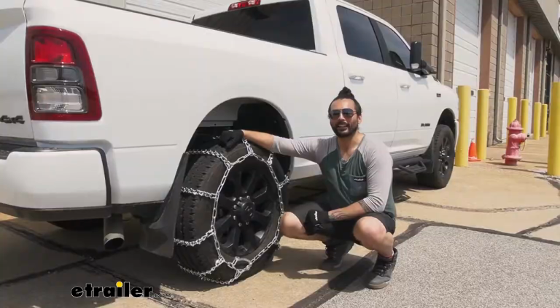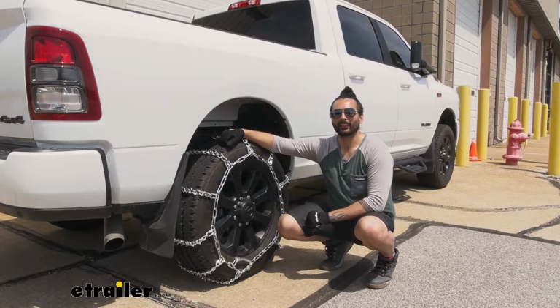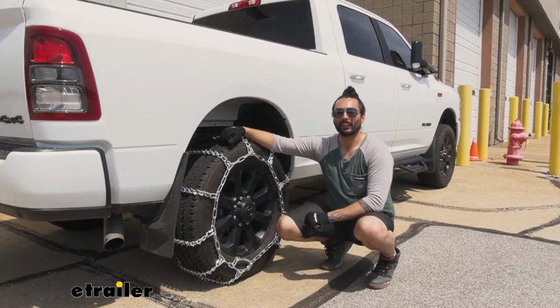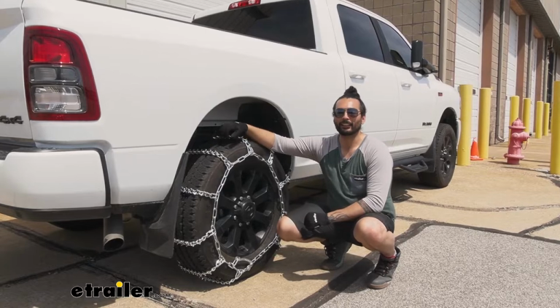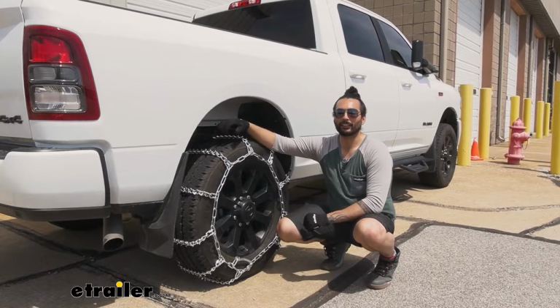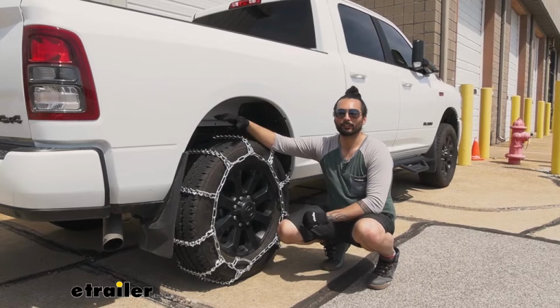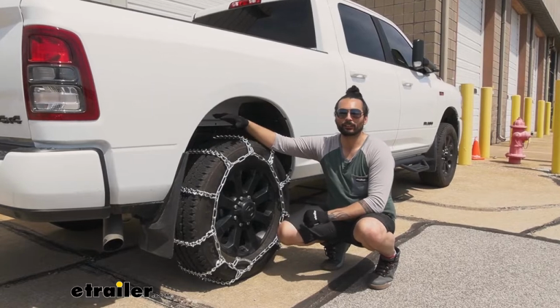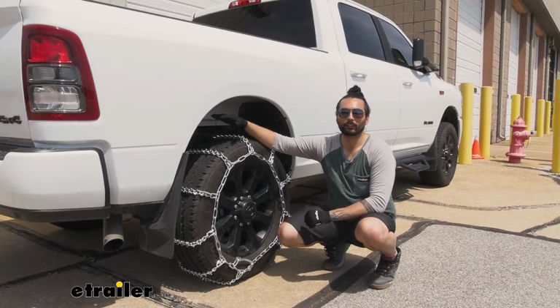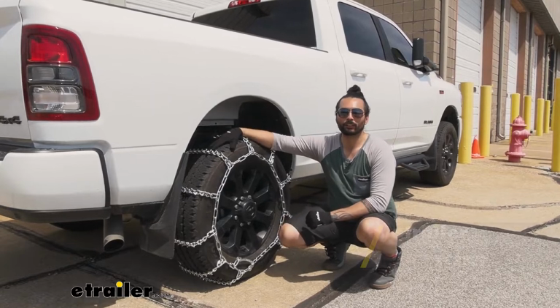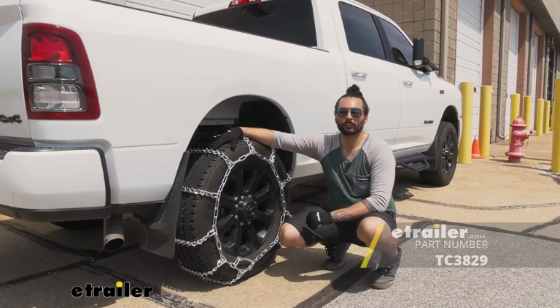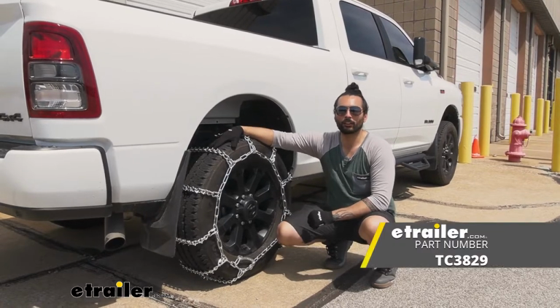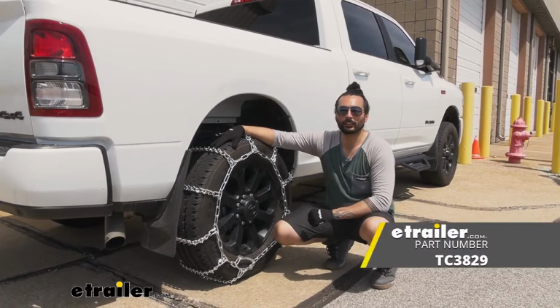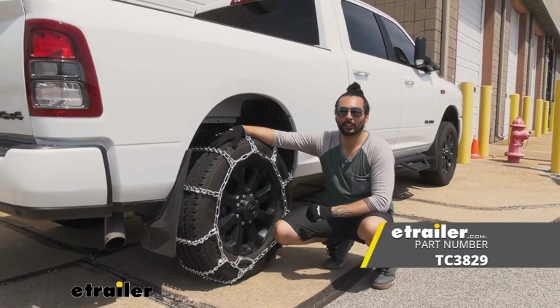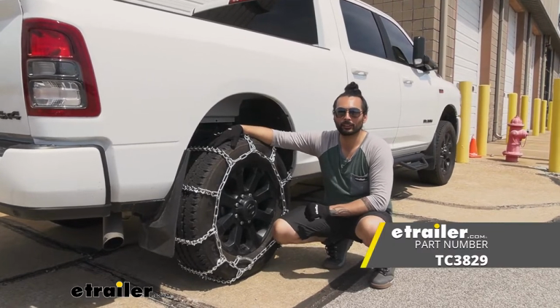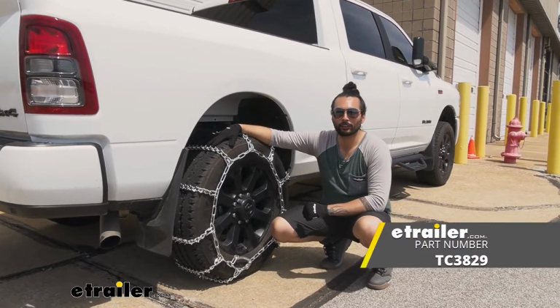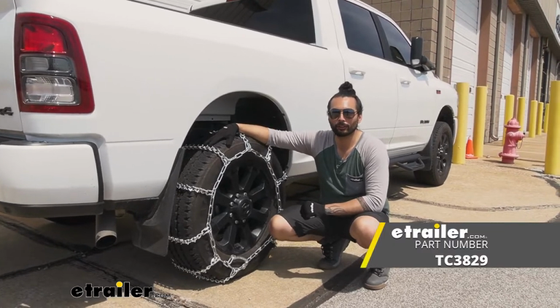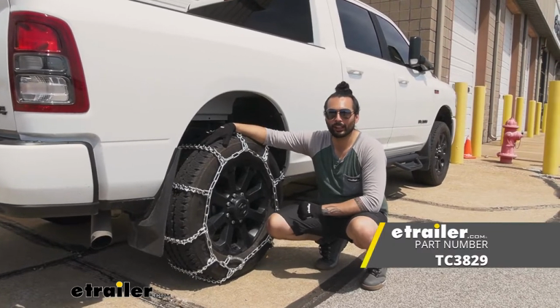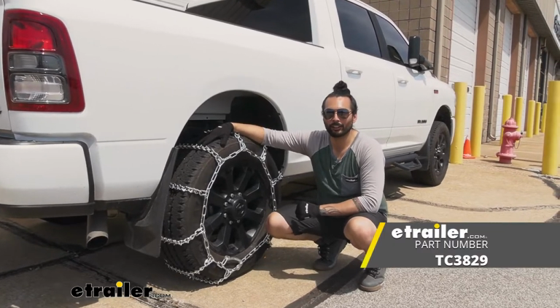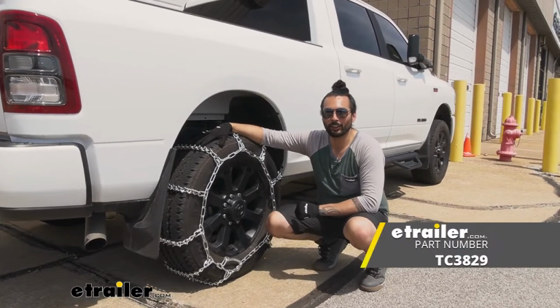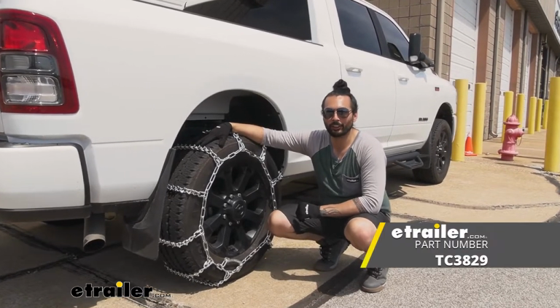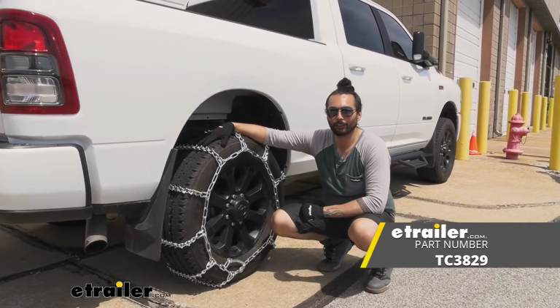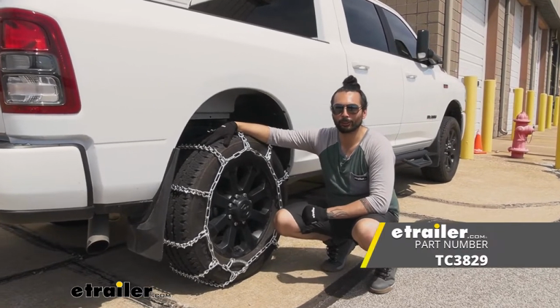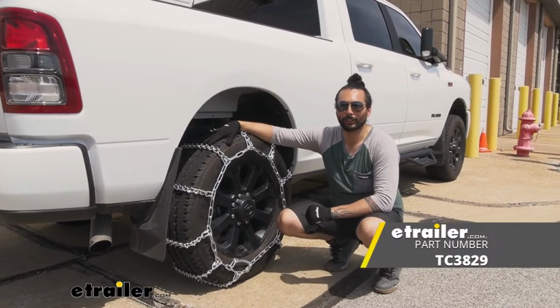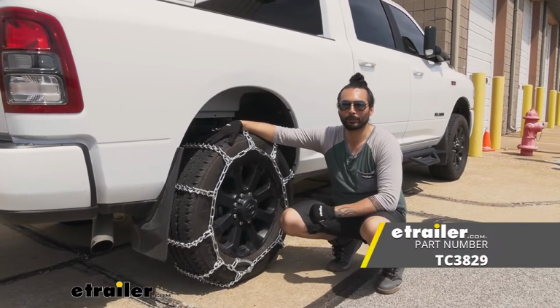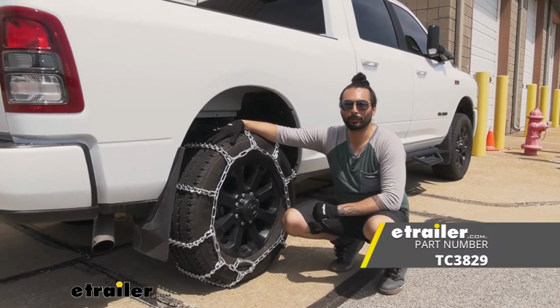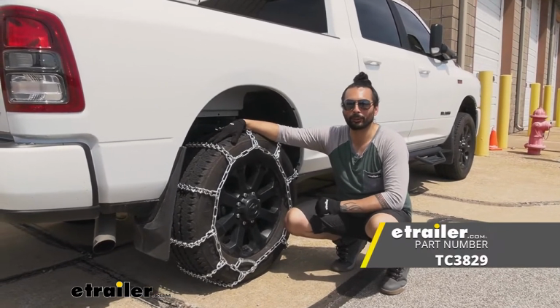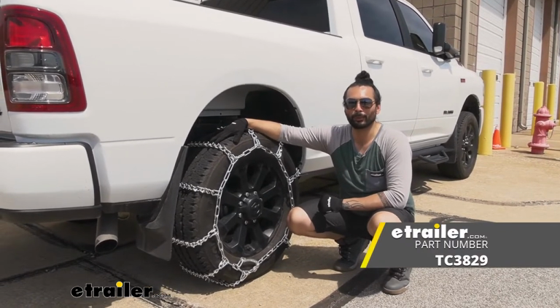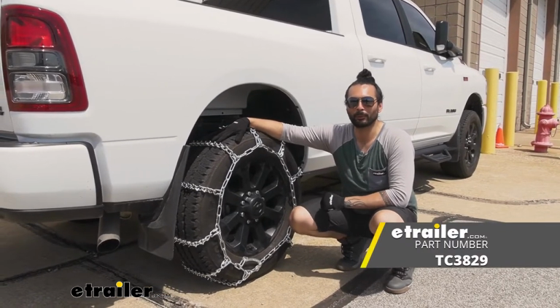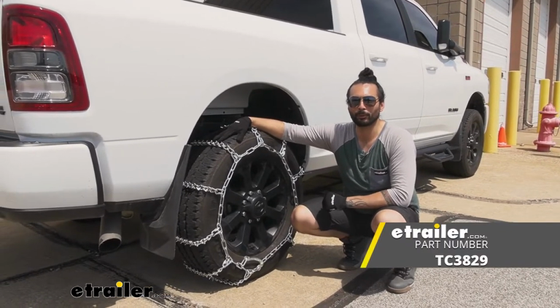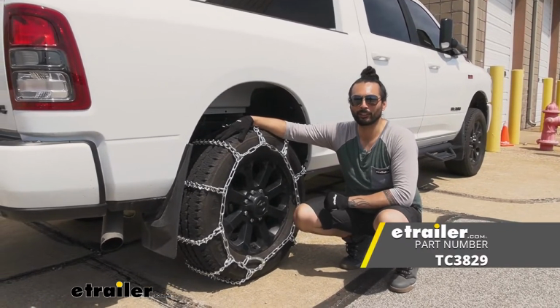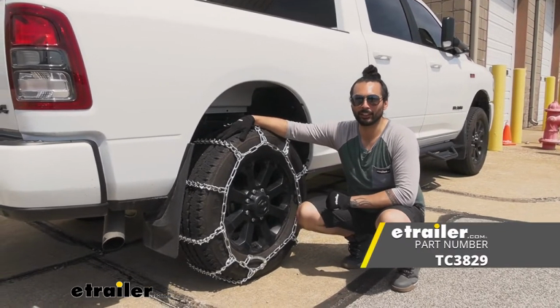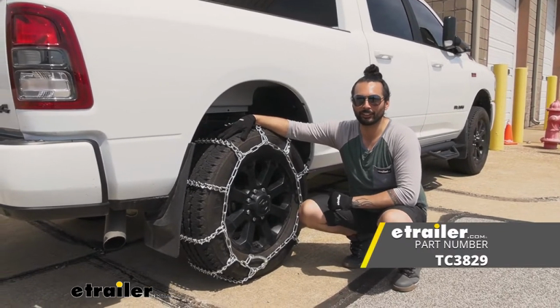And that does it for our look at the Titan Snow Tire Chain on the 2021 Ram 2500.